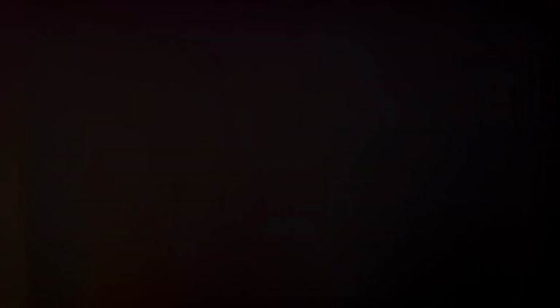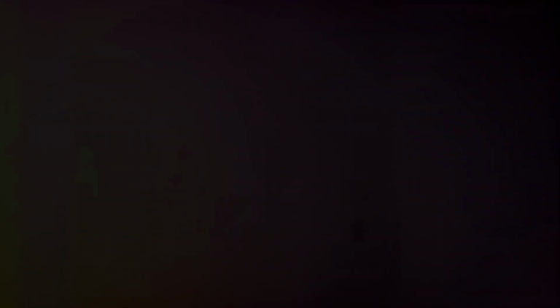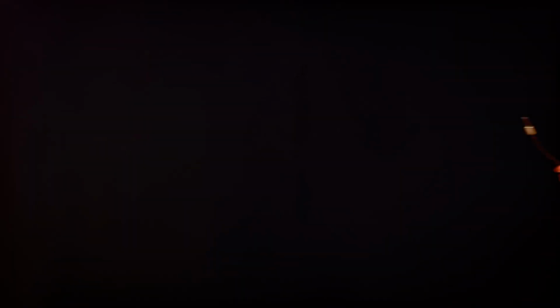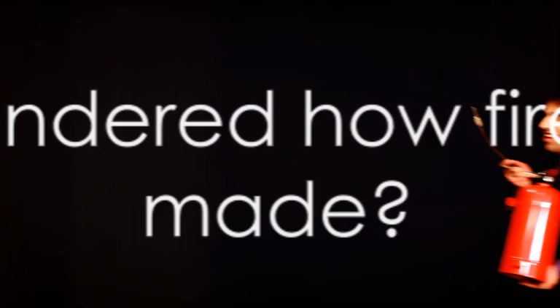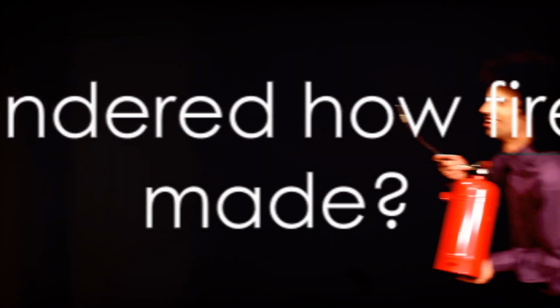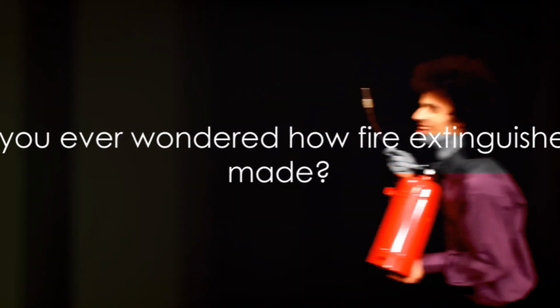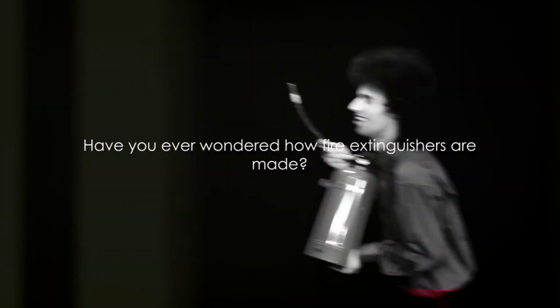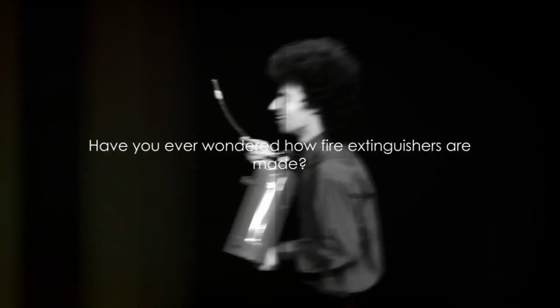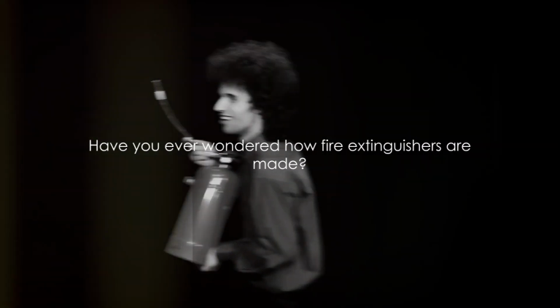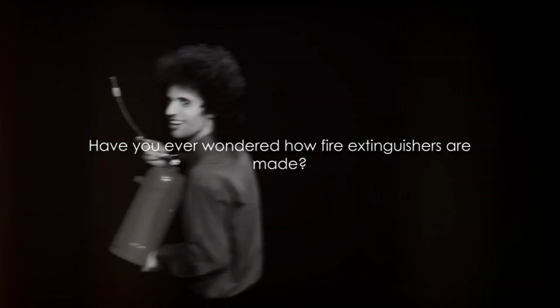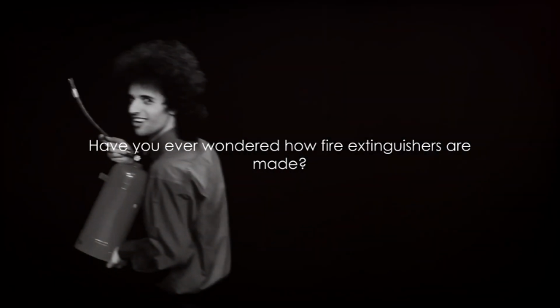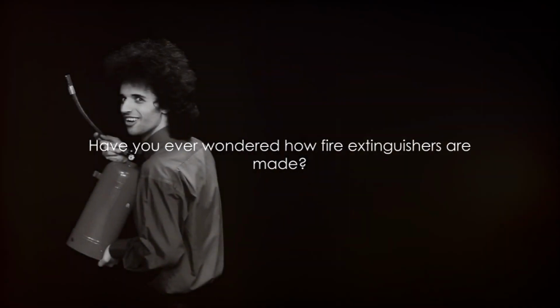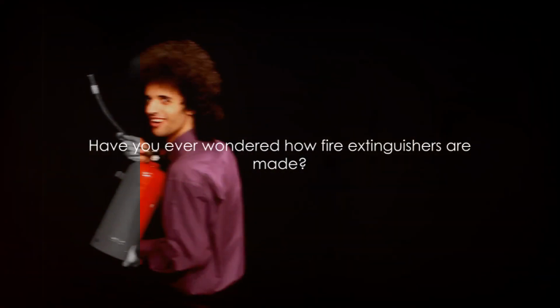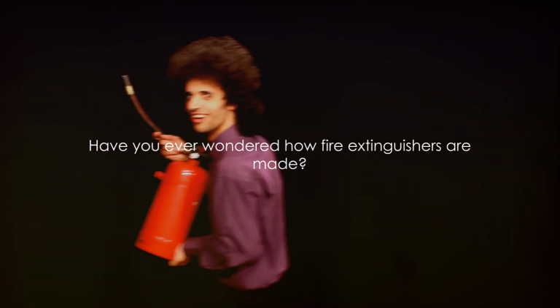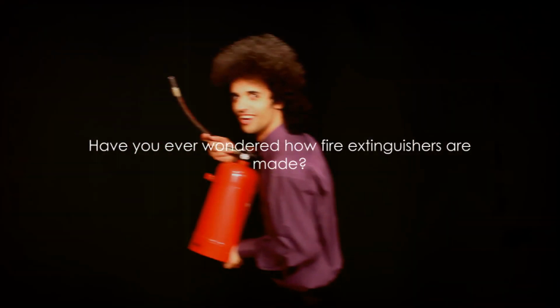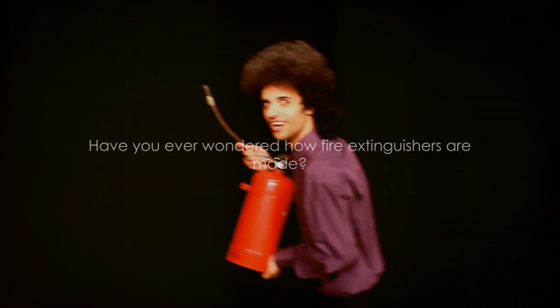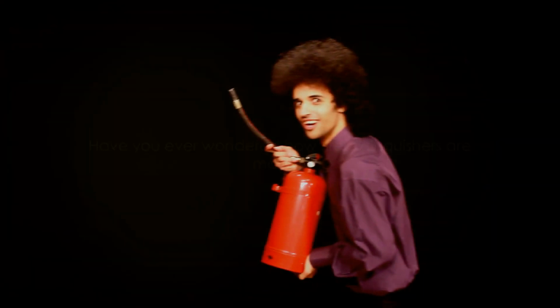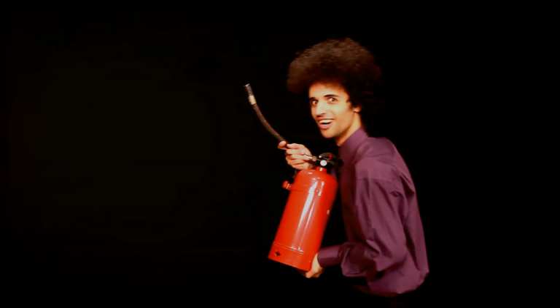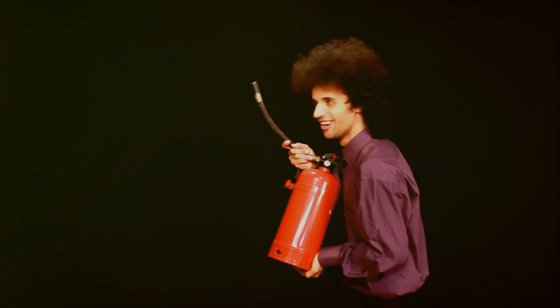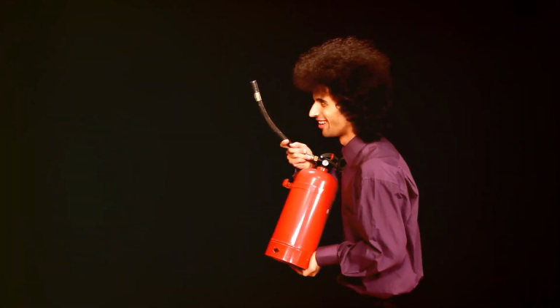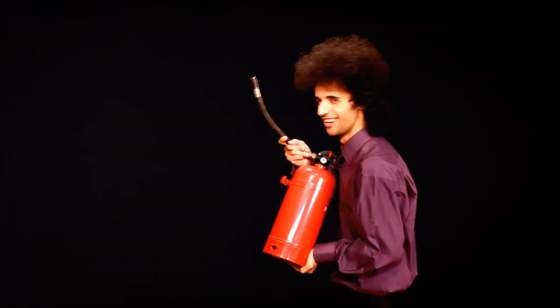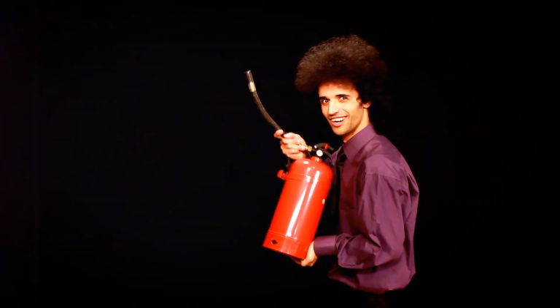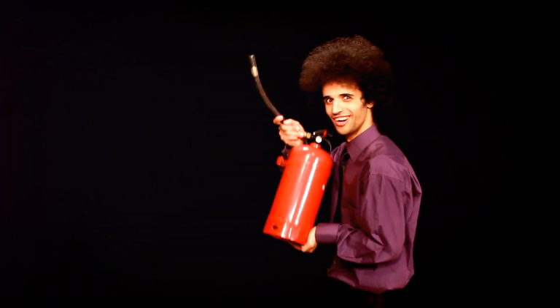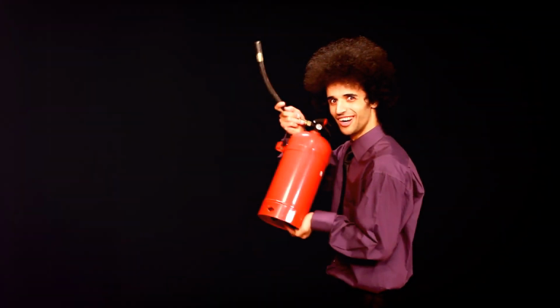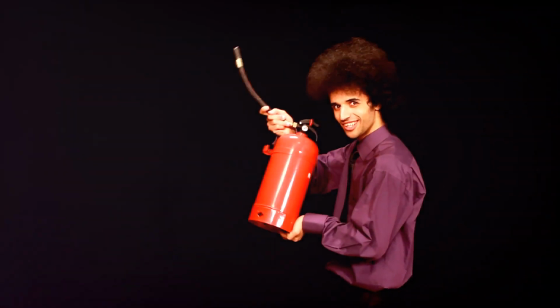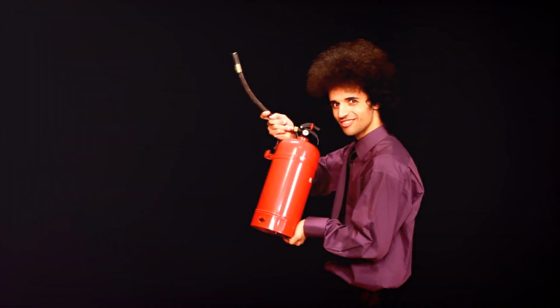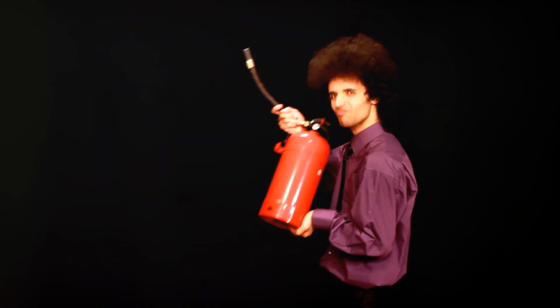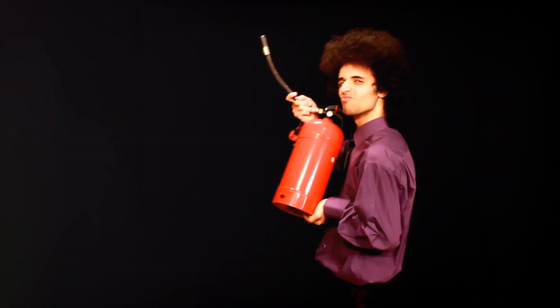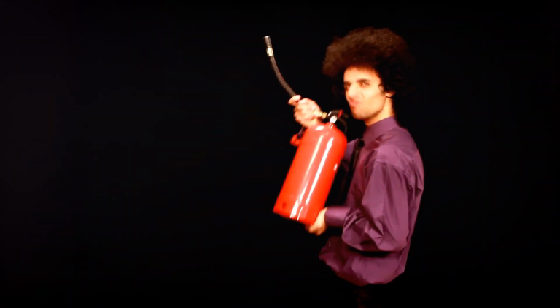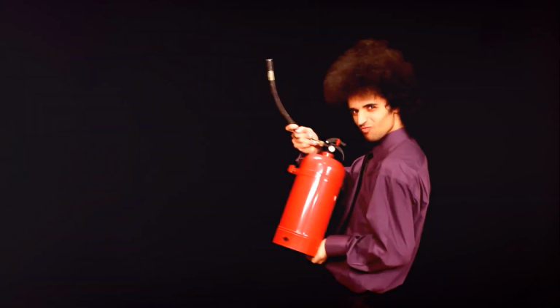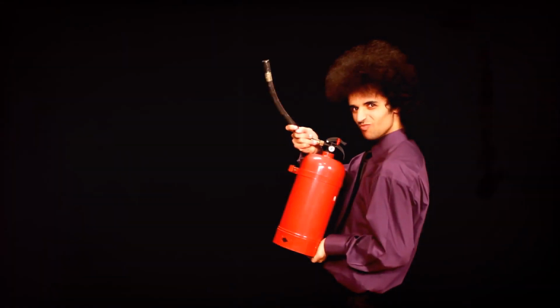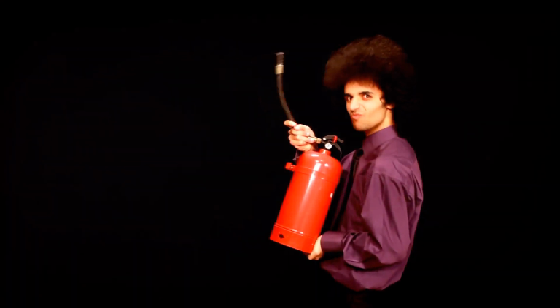Have you ever wondered how fire extinguishers are made? It's a question that might not cross your mind until you're in dire need of one.